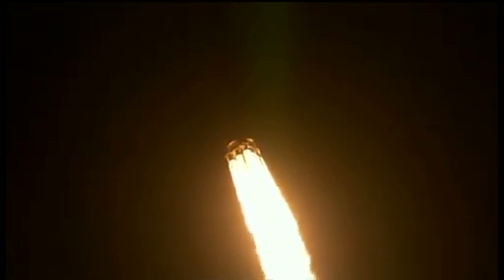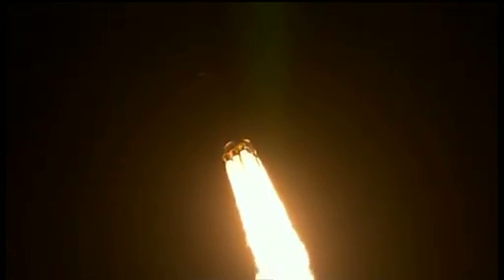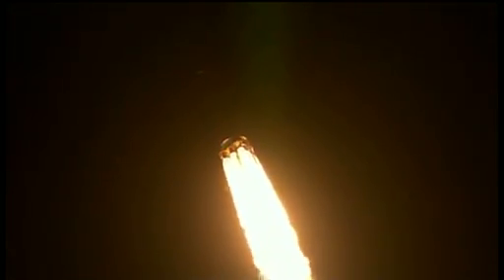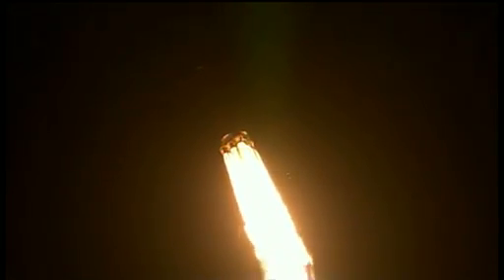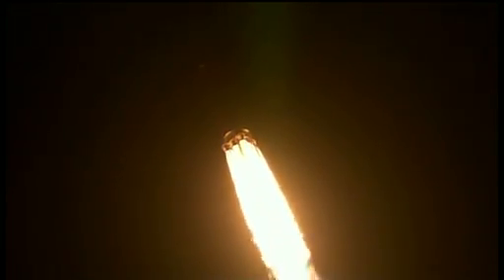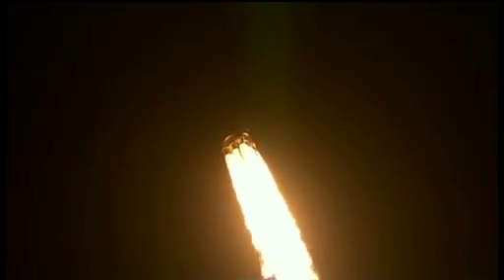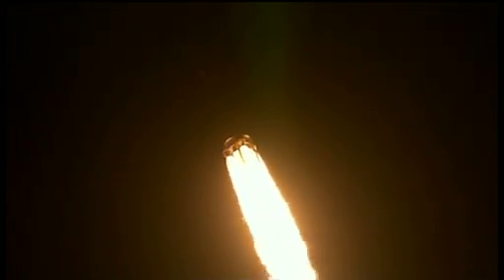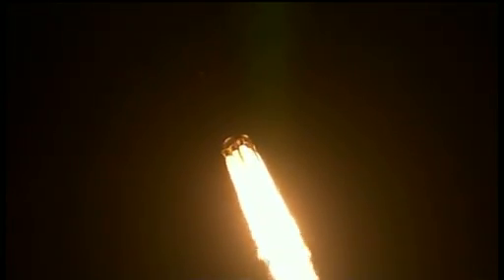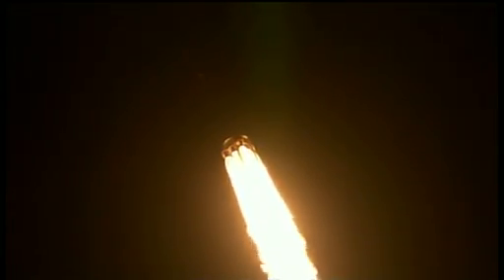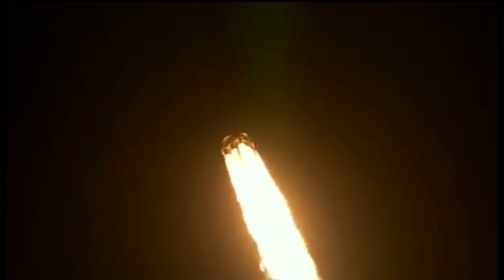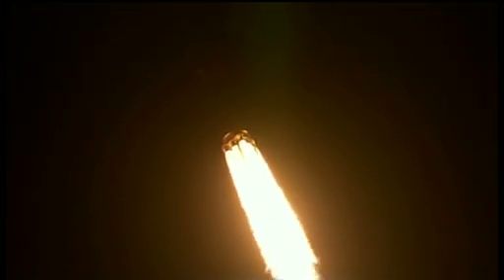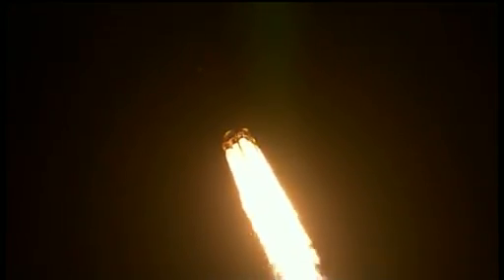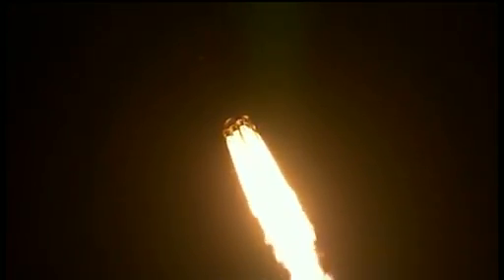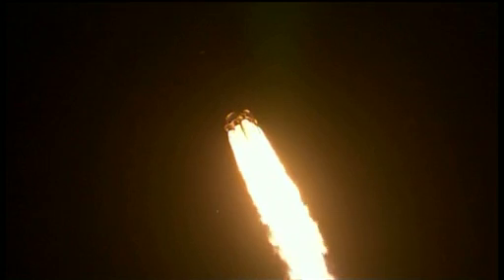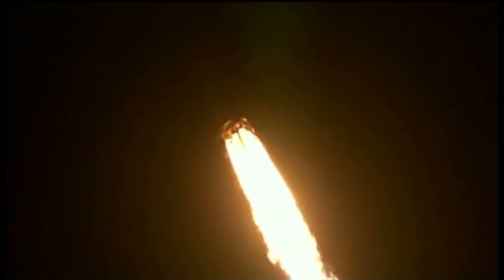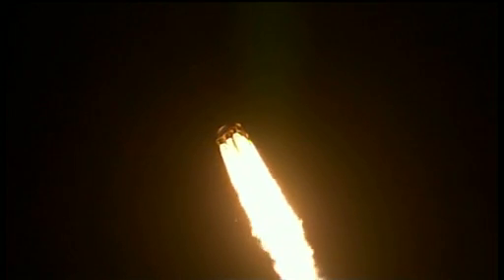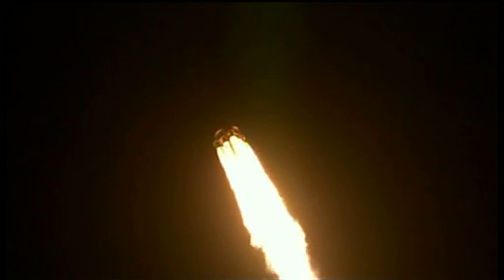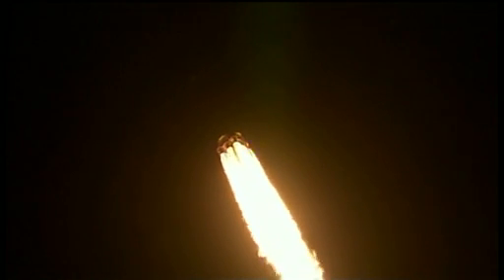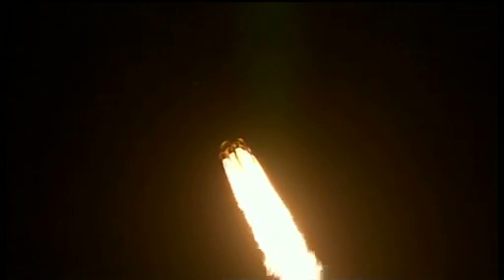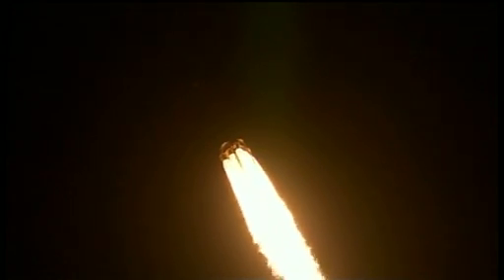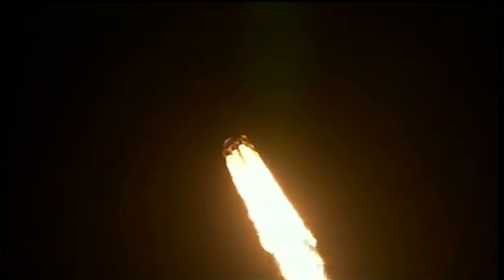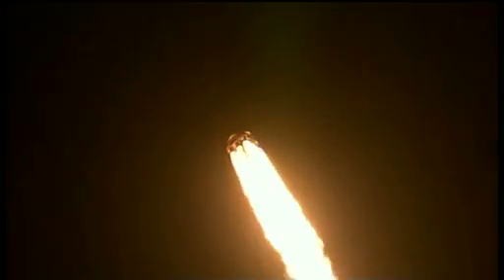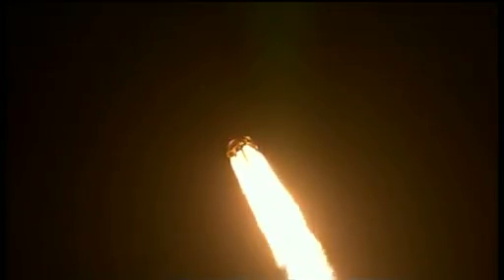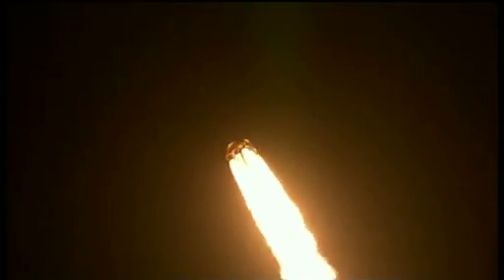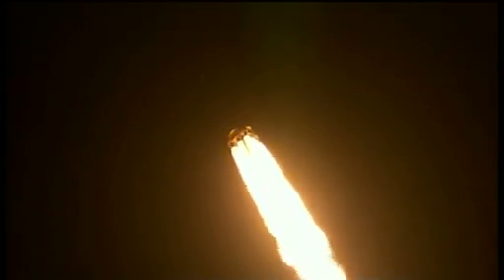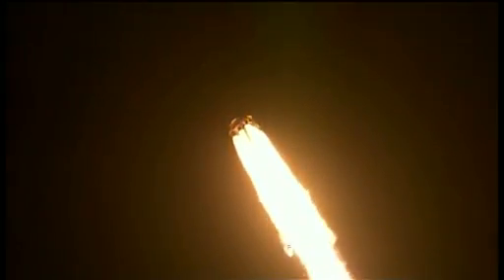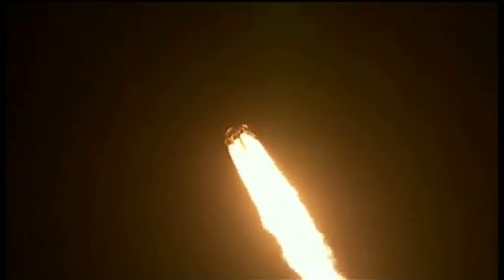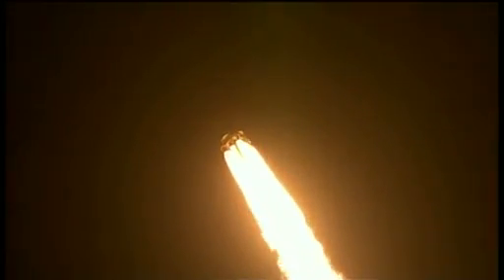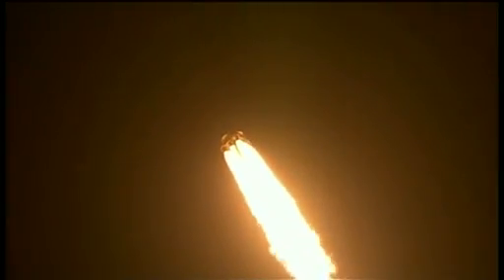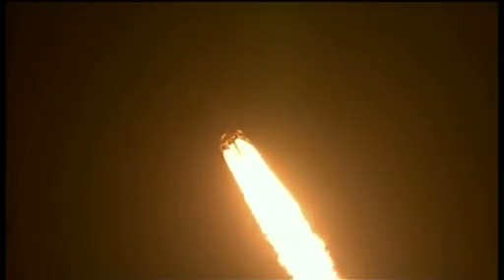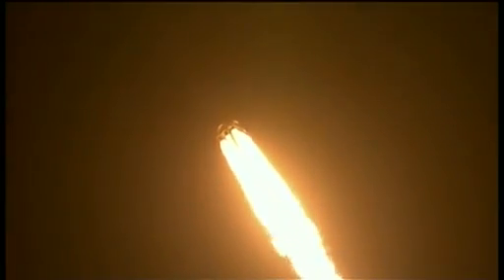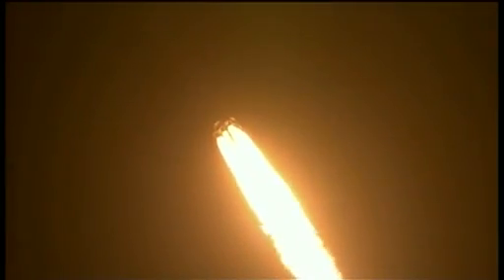Vehicle is on a nominal trajectory of 5 kilometers in altitude, velocity of 230 meters per second, and downrange distance of 700 meters.